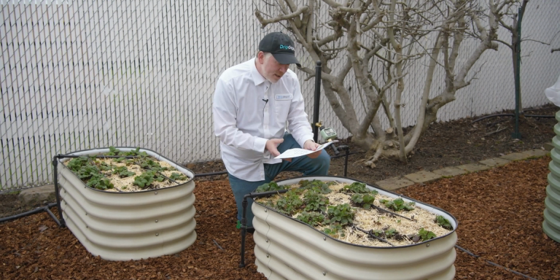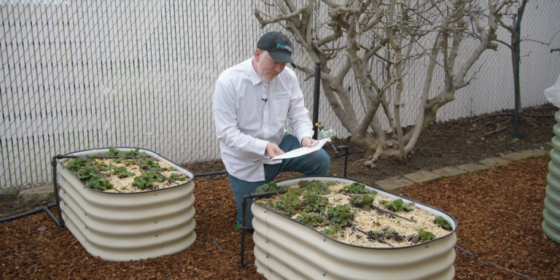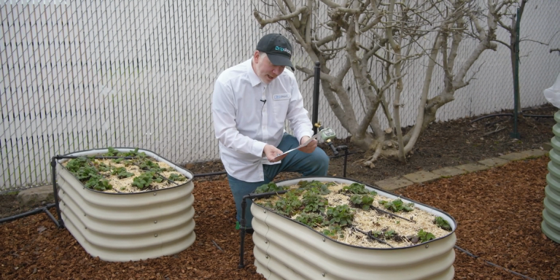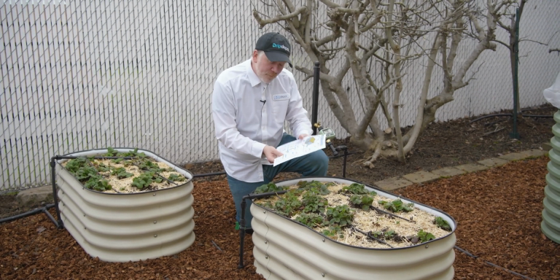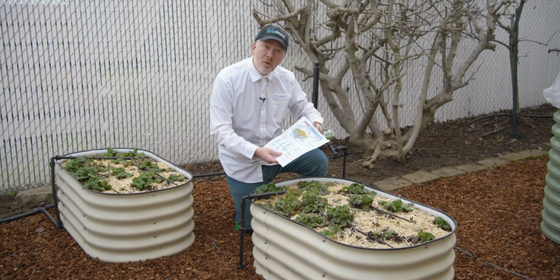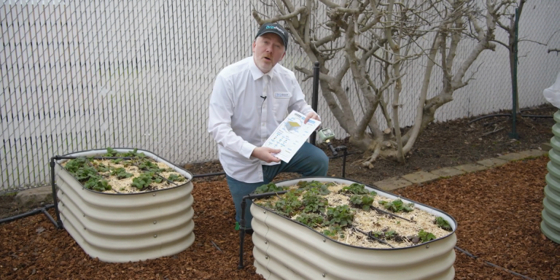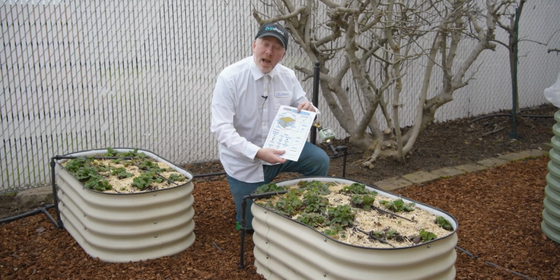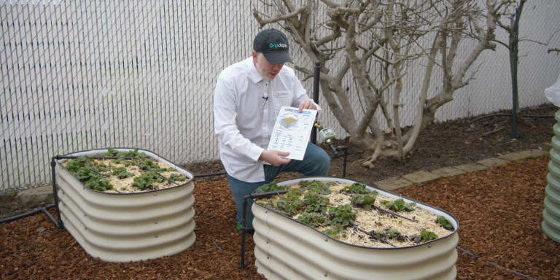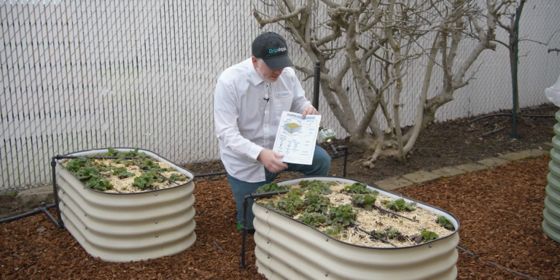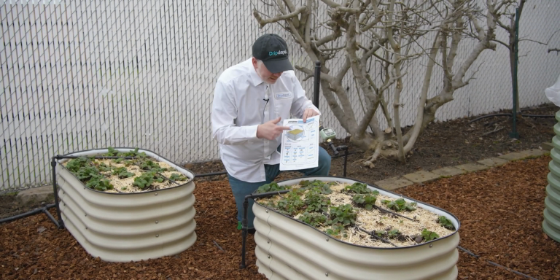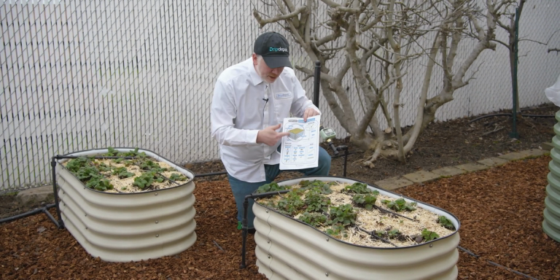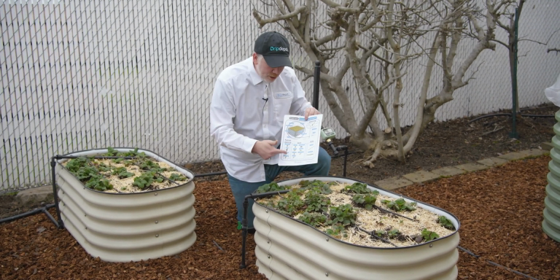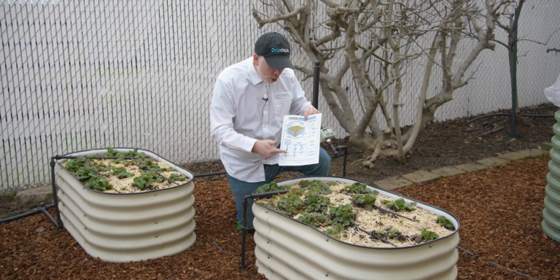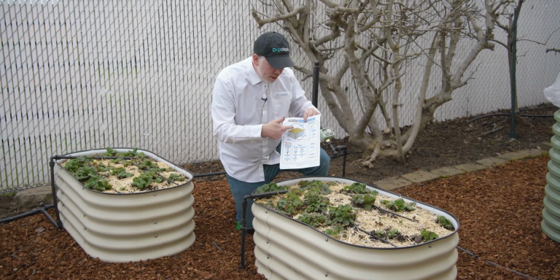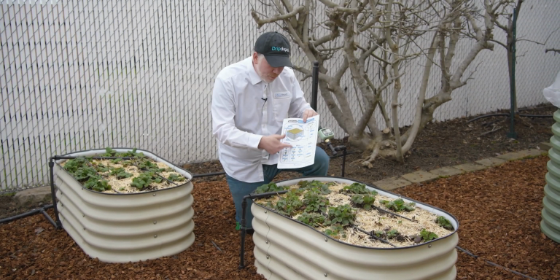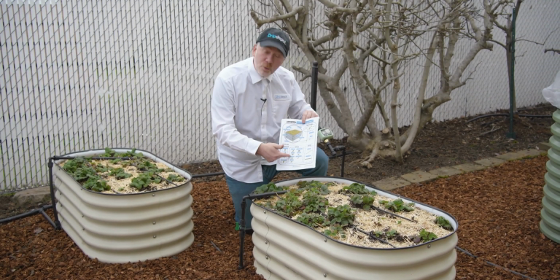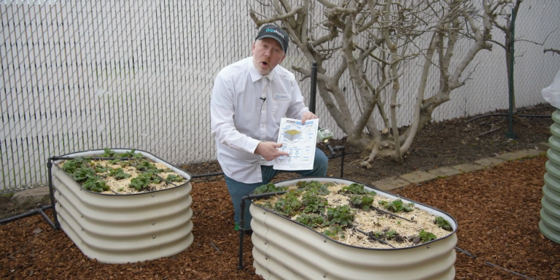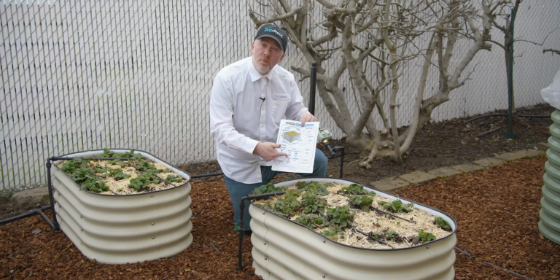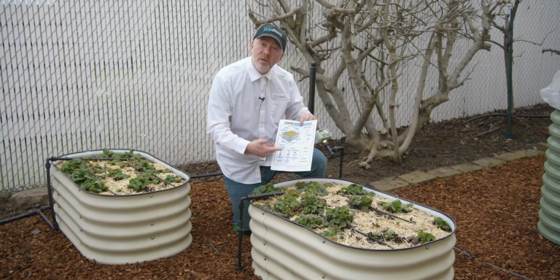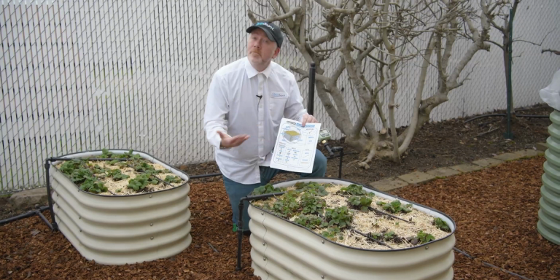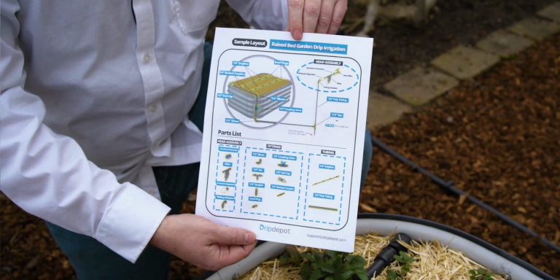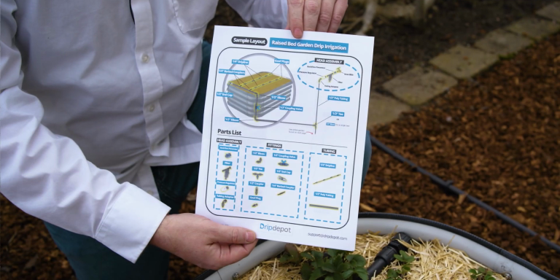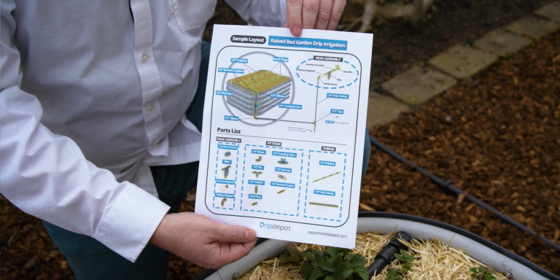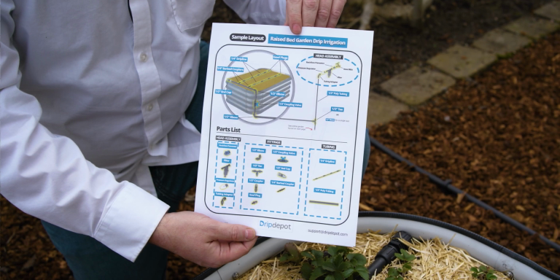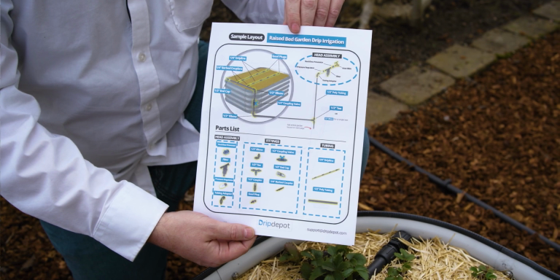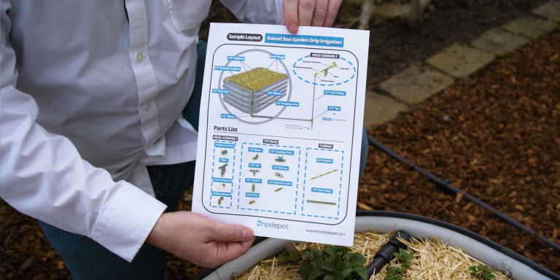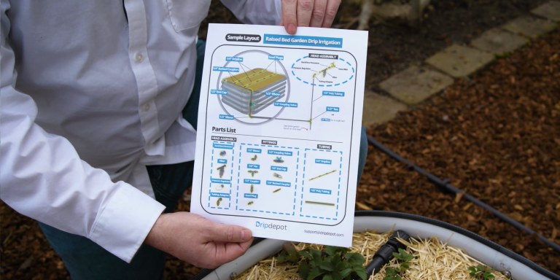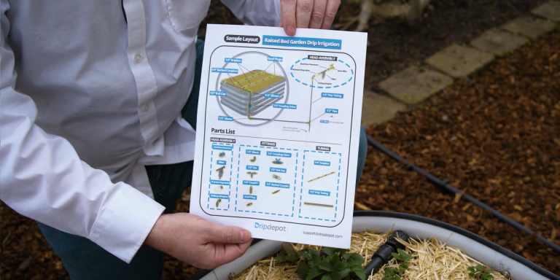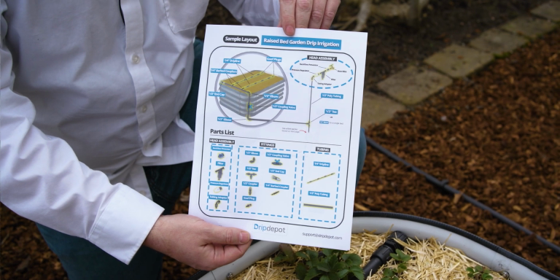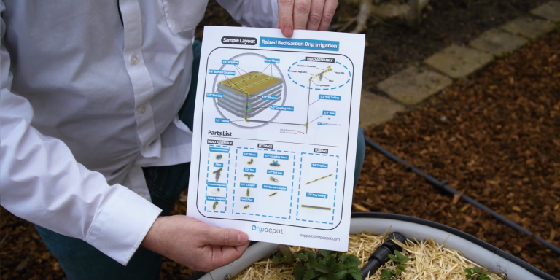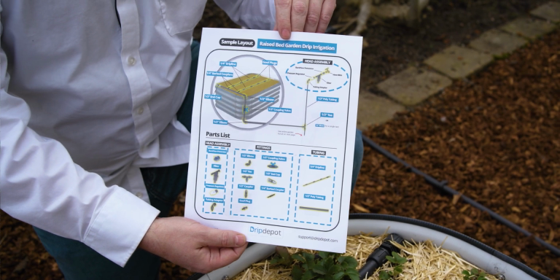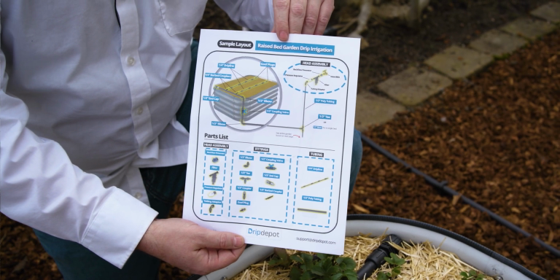If you'd like to follow along, I created this easy-to-read chart that shows you all the parts that go into a drip system for almost any raised bed garden.